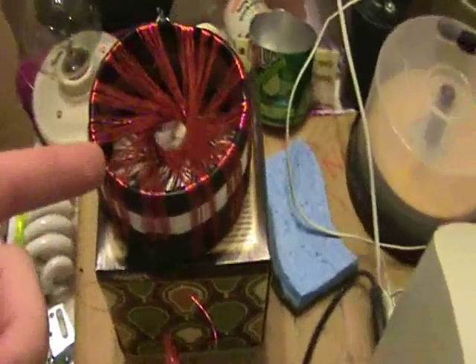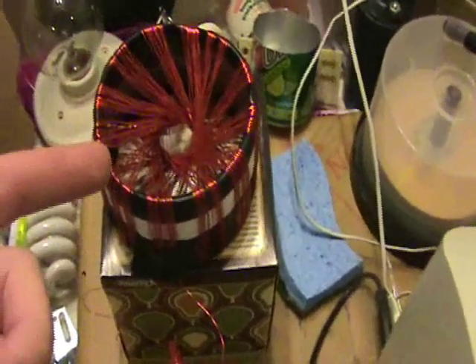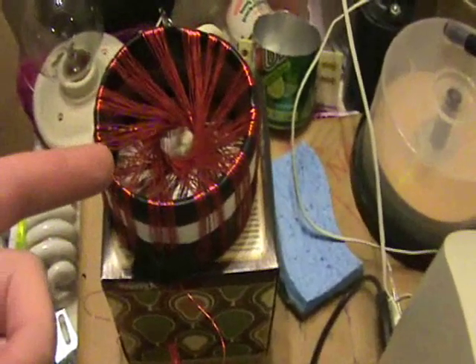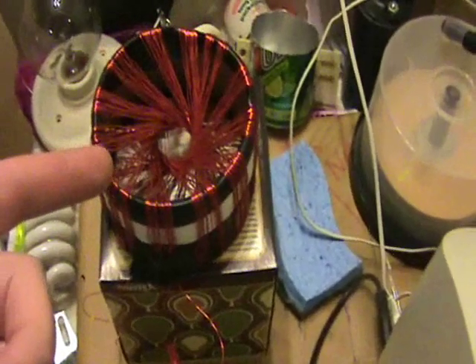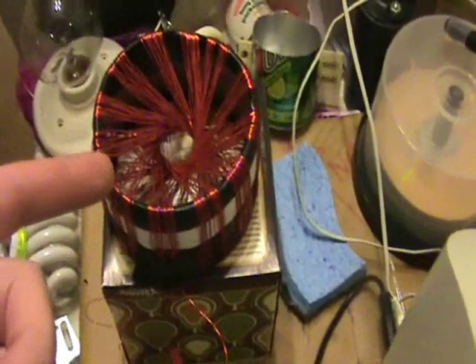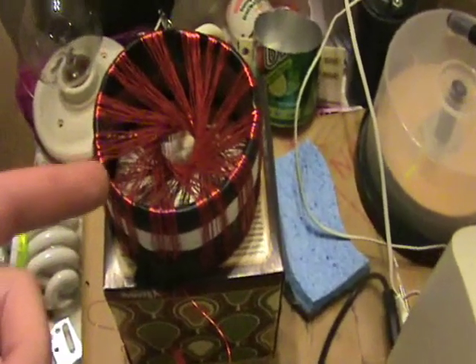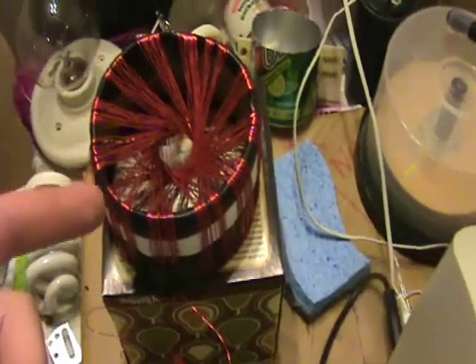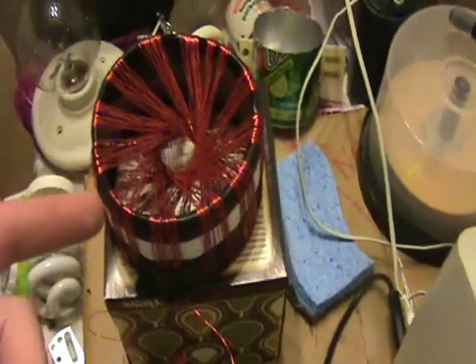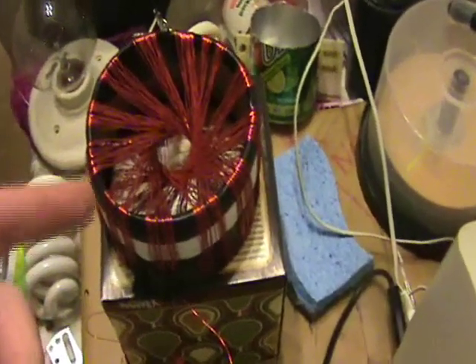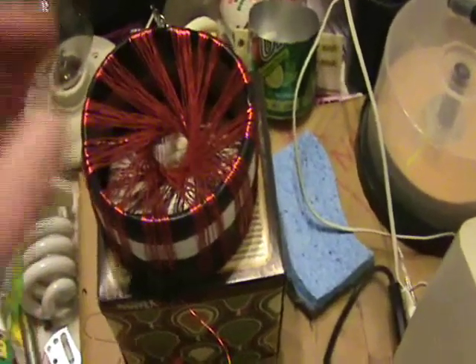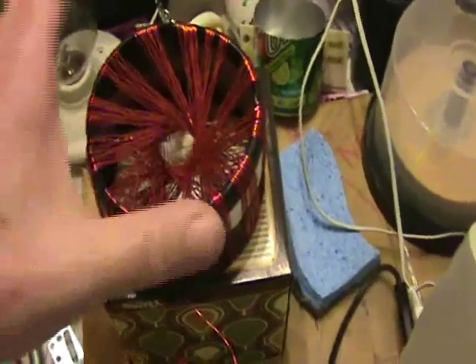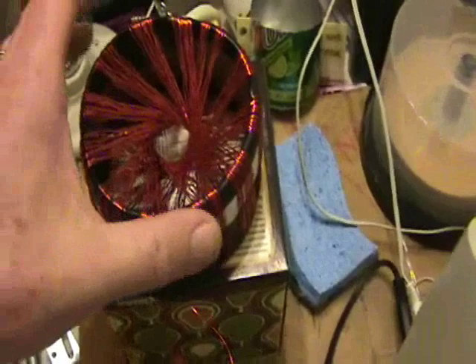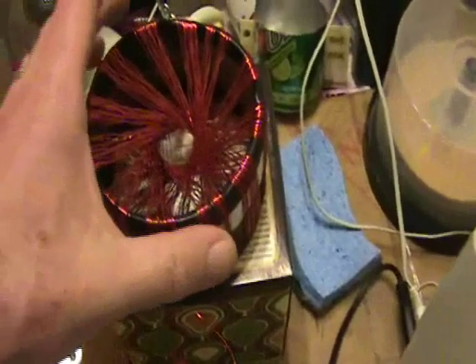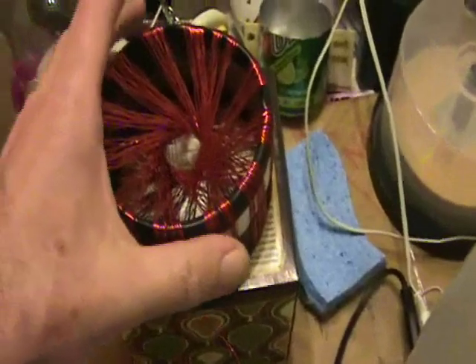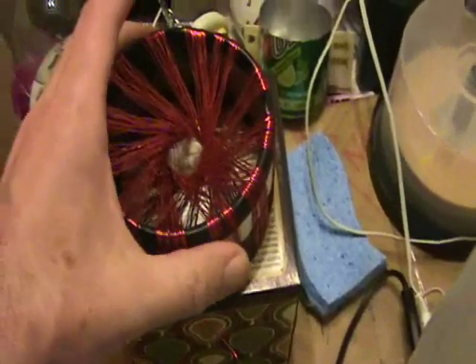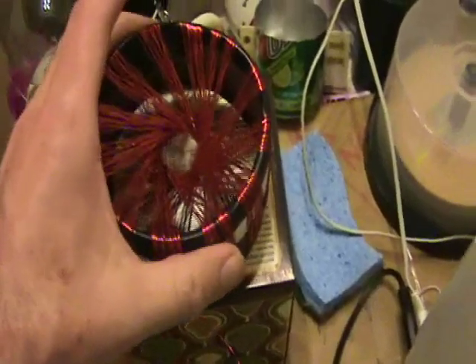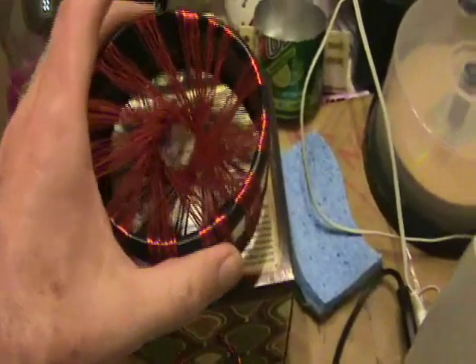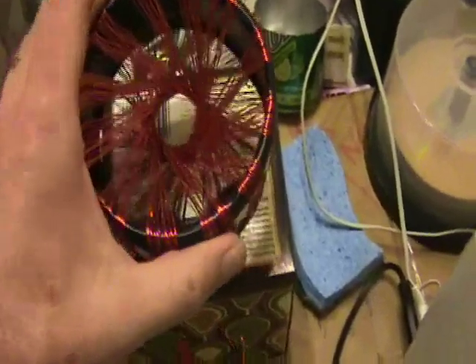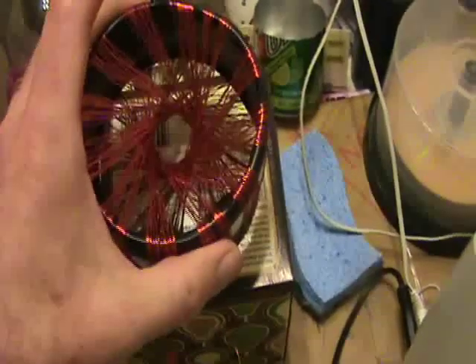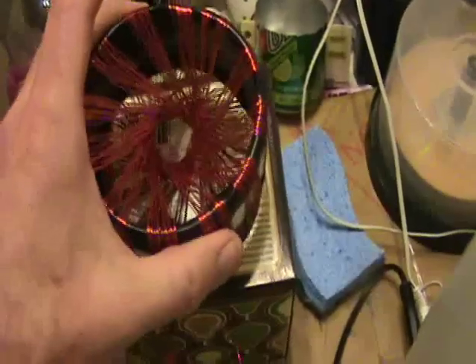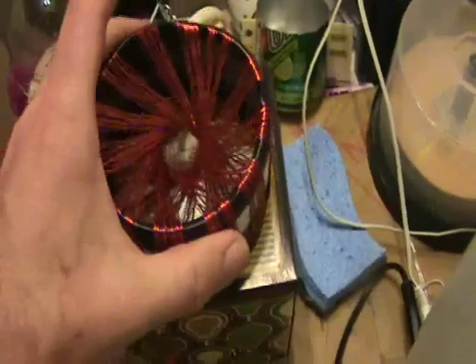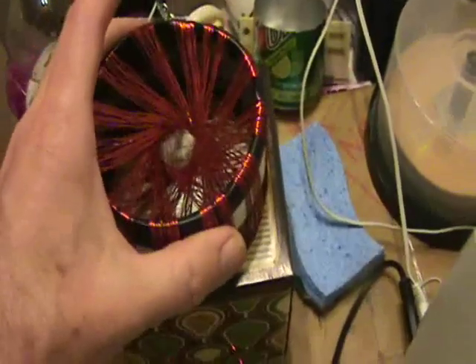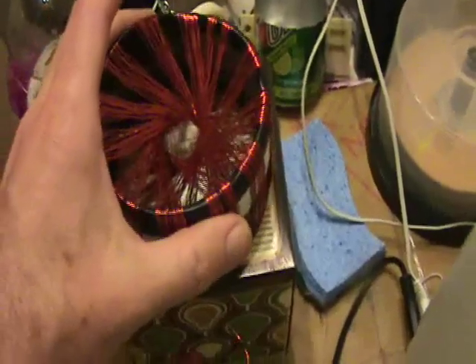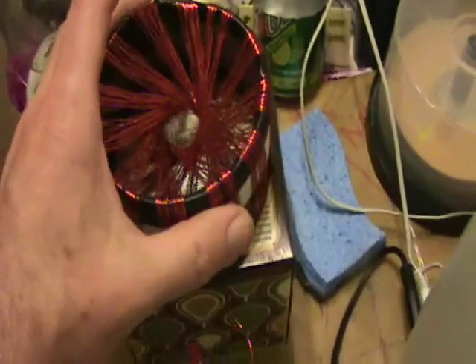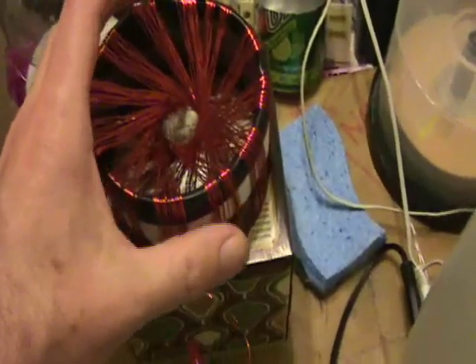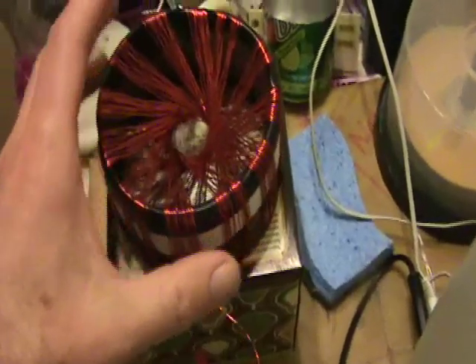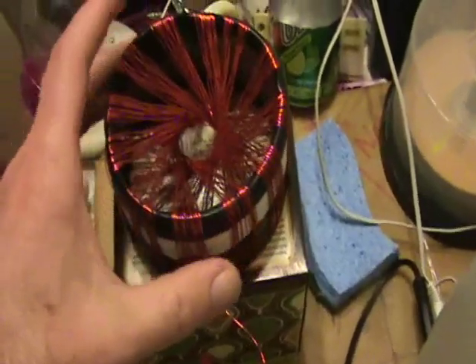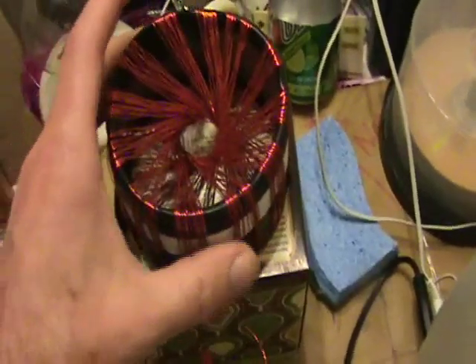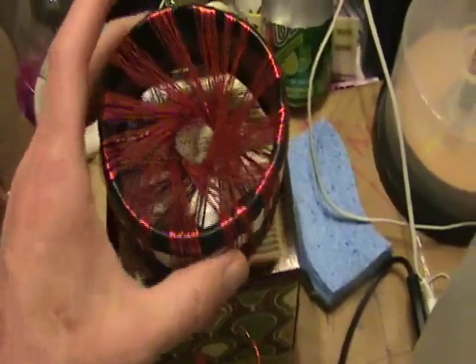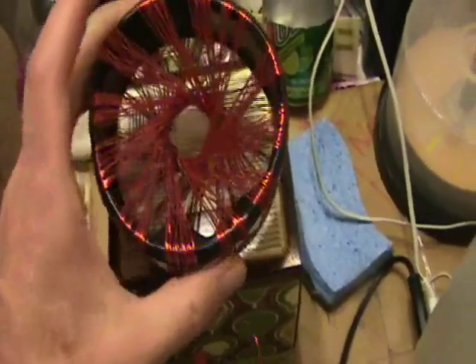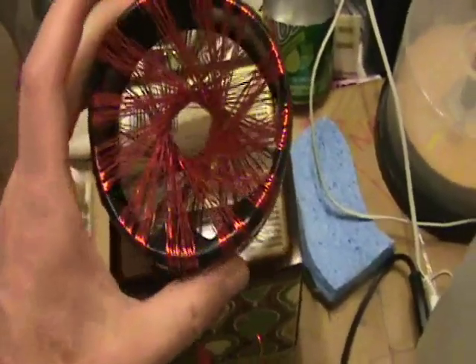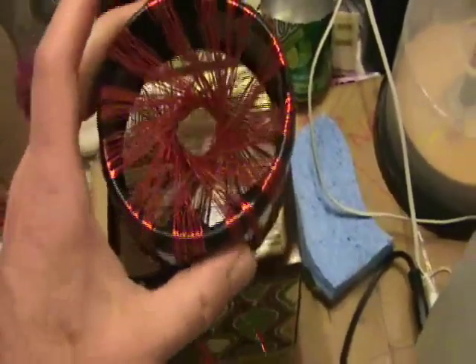TunaFish rodent coil experiments. Today I'm going to try to use the rodent coil as a pickup coil.